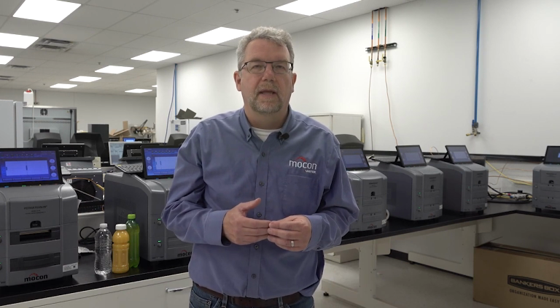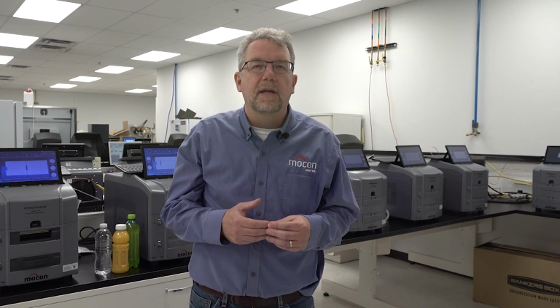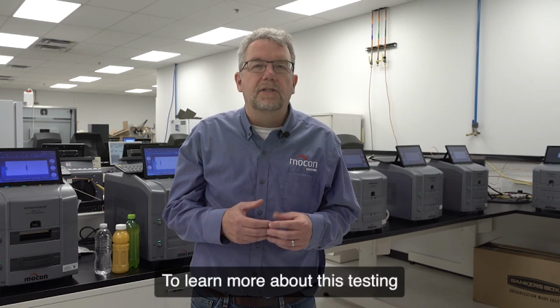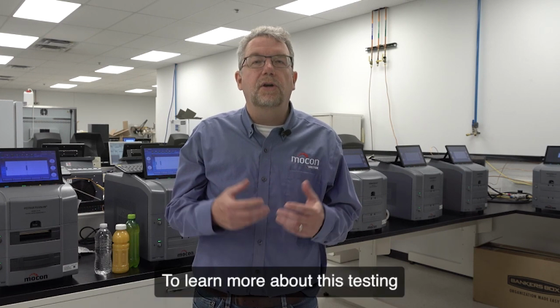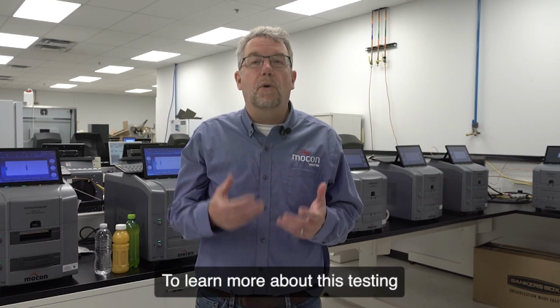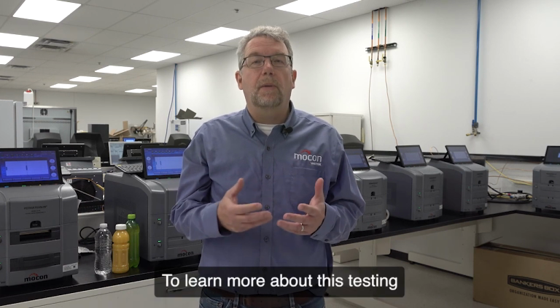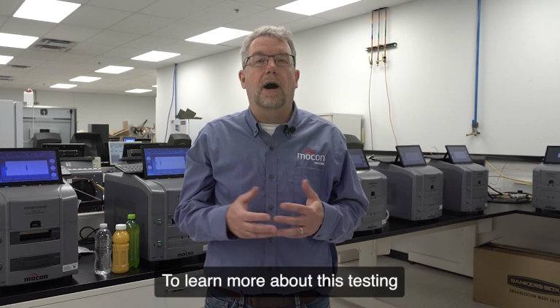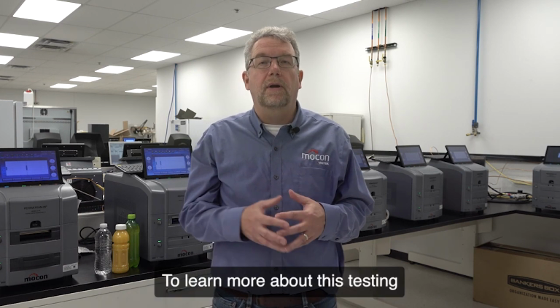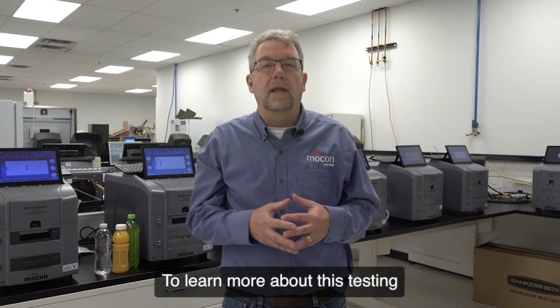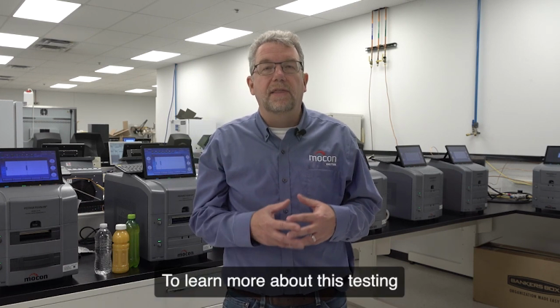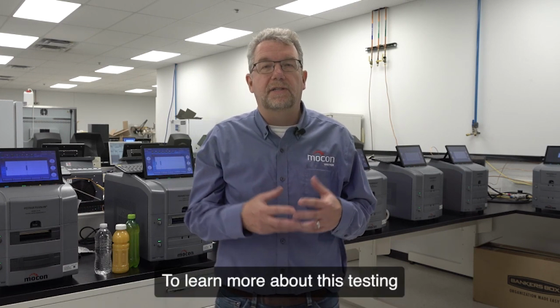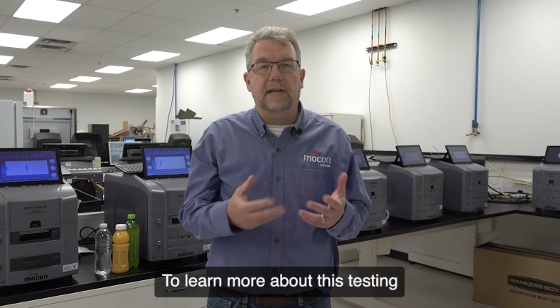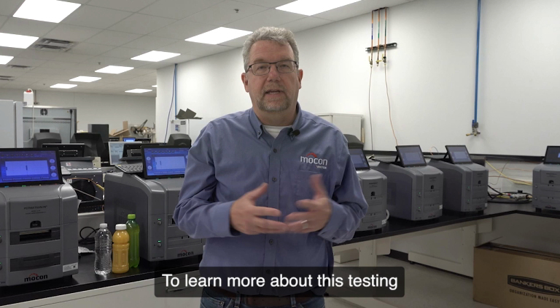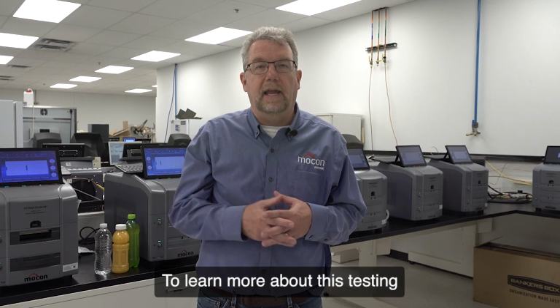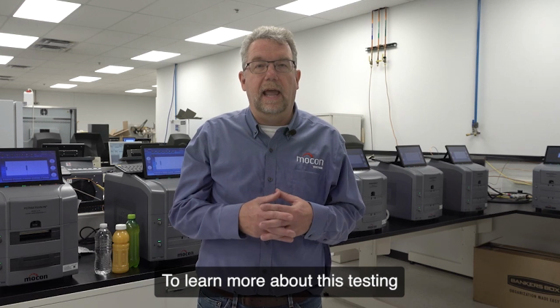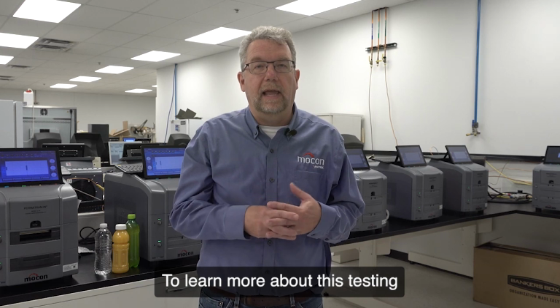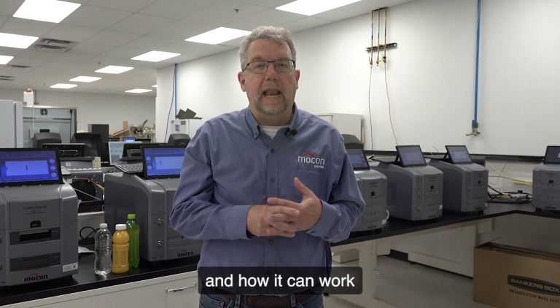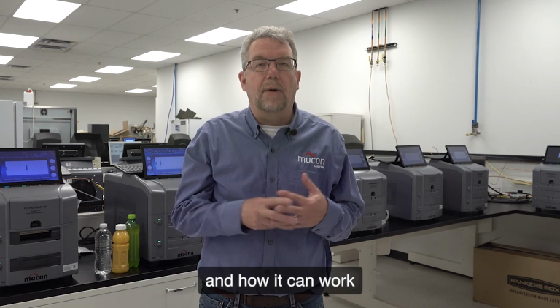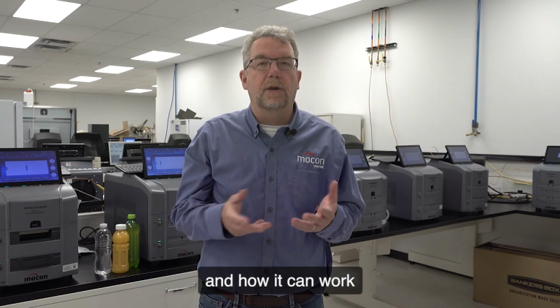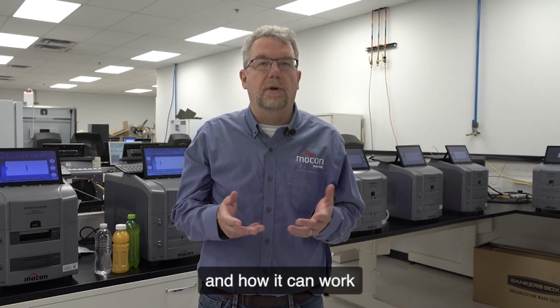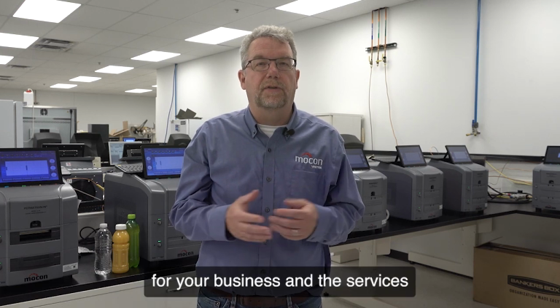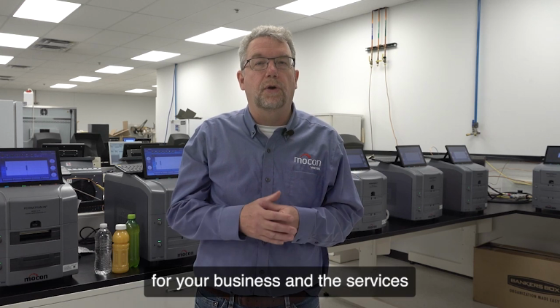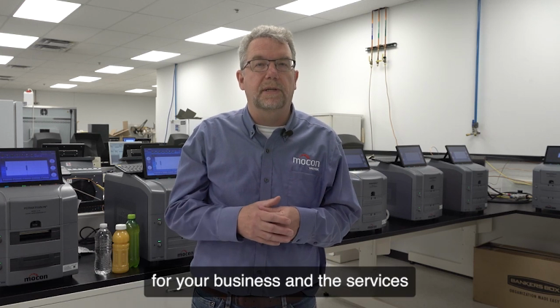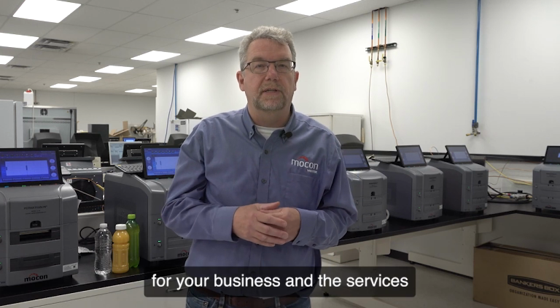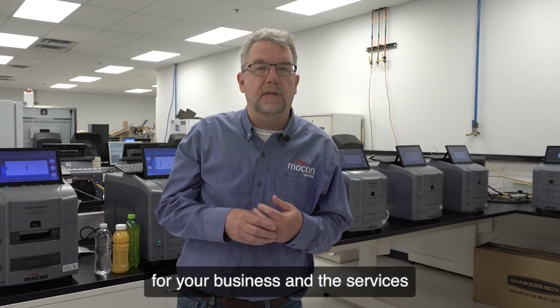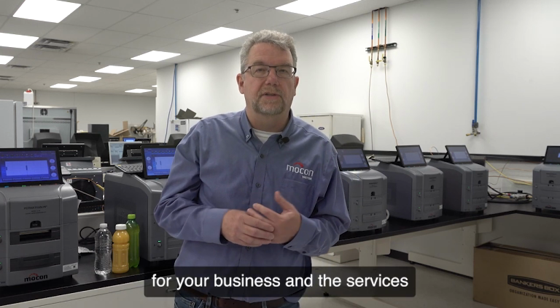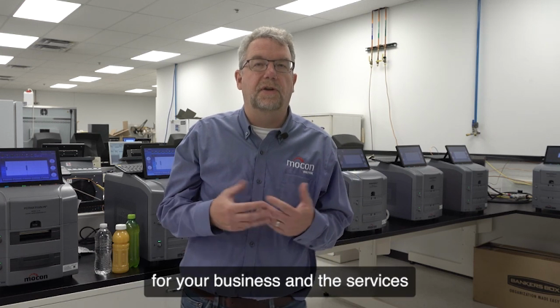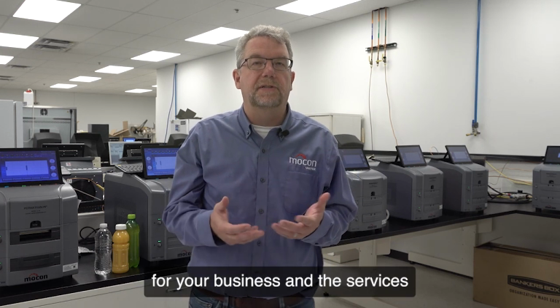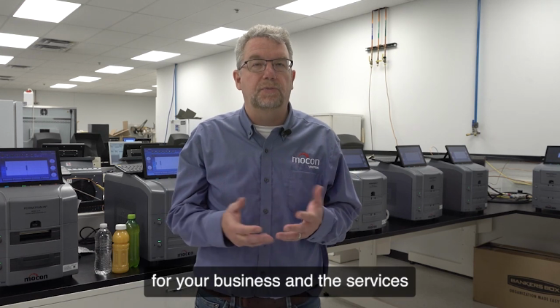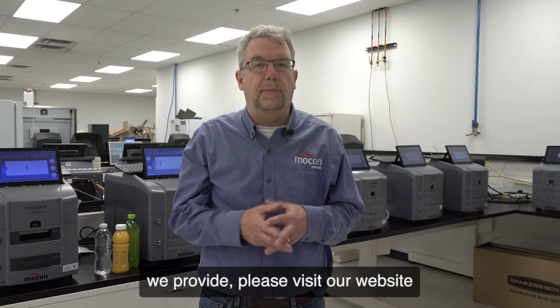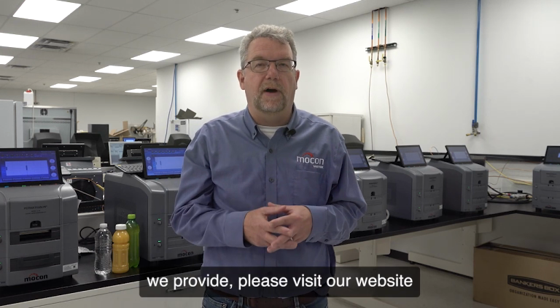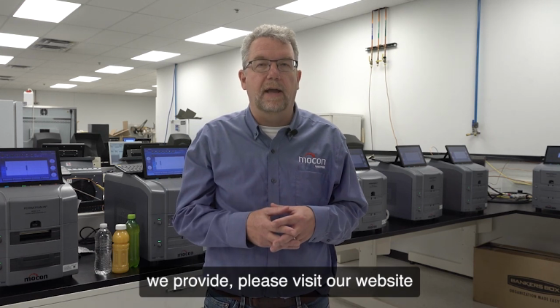To learn more about this testing and how it can work for your business and the services we provide, please visit our website at www.amatechmocon.com.